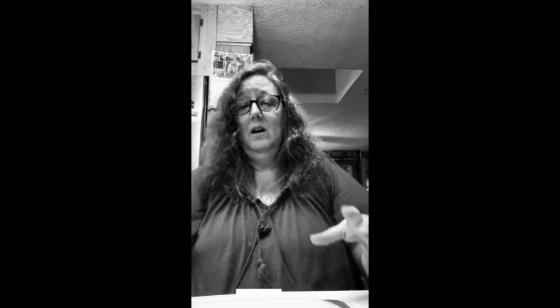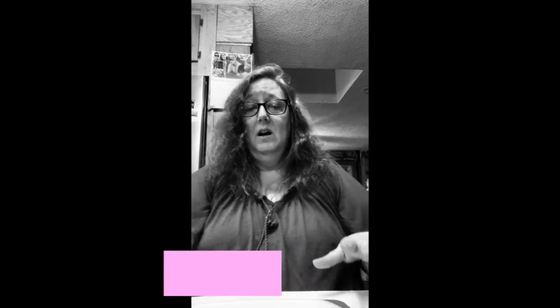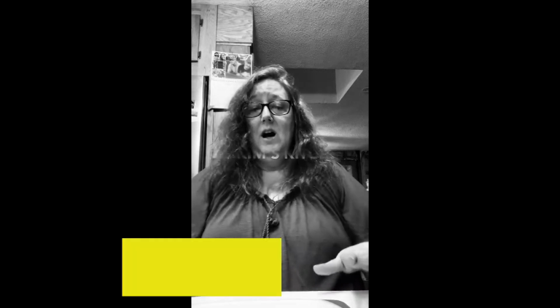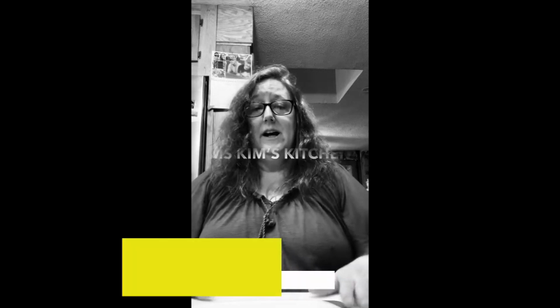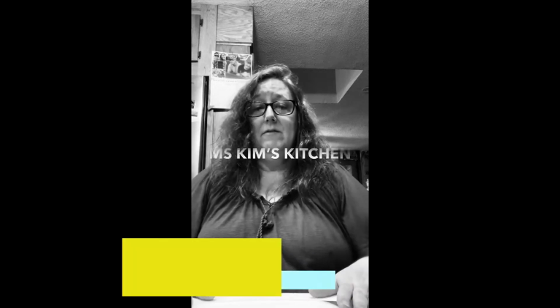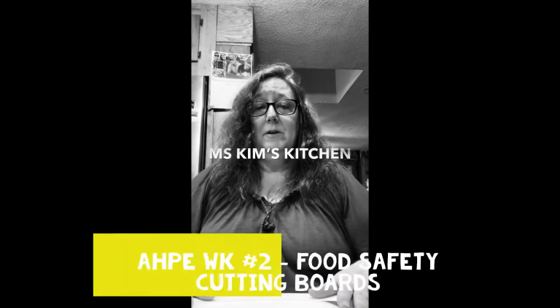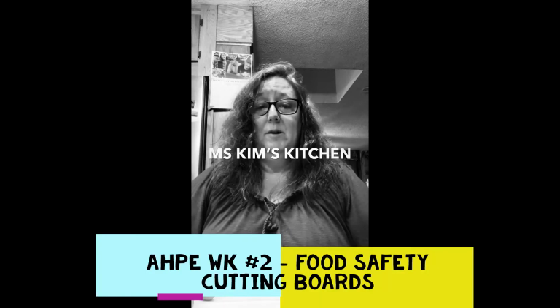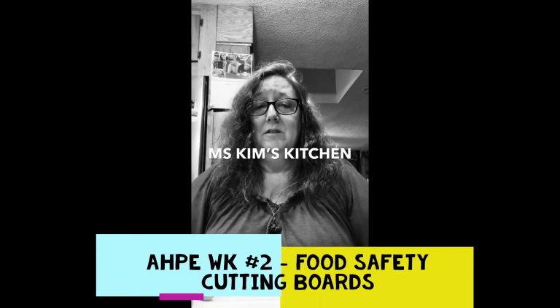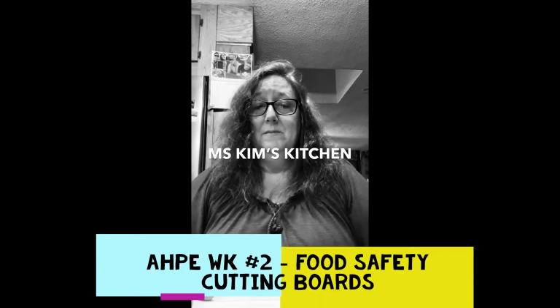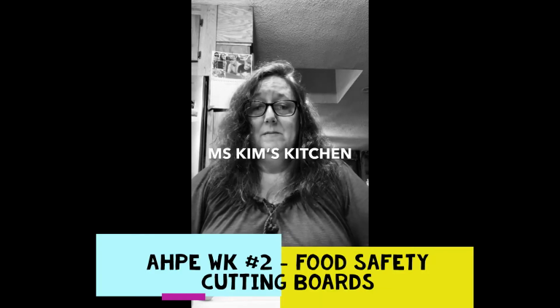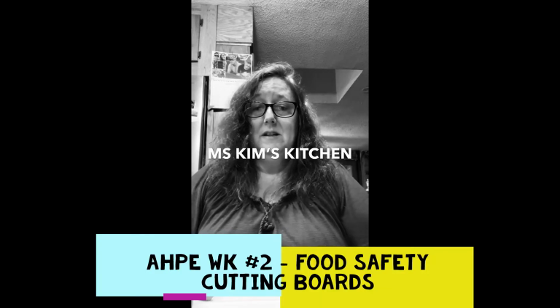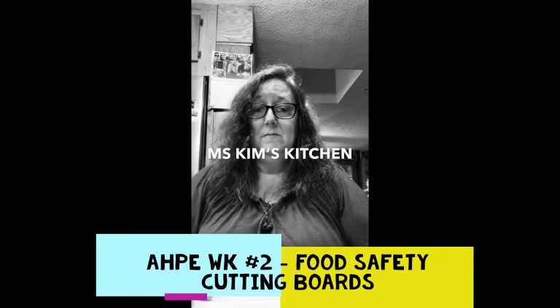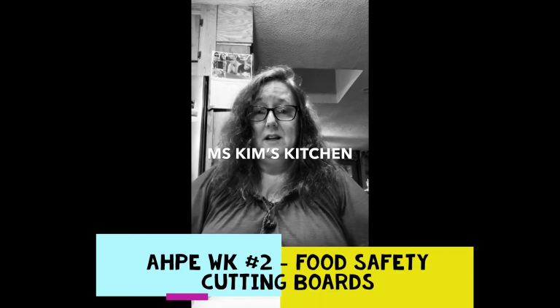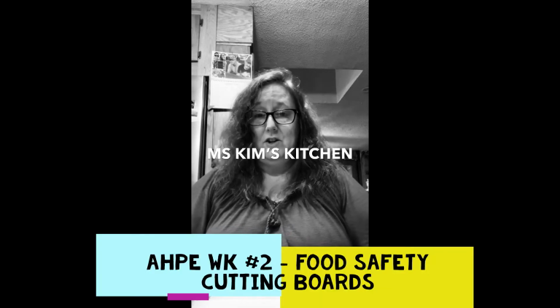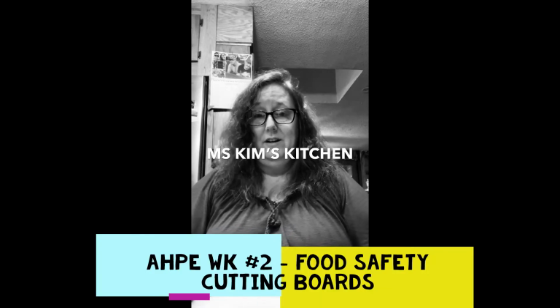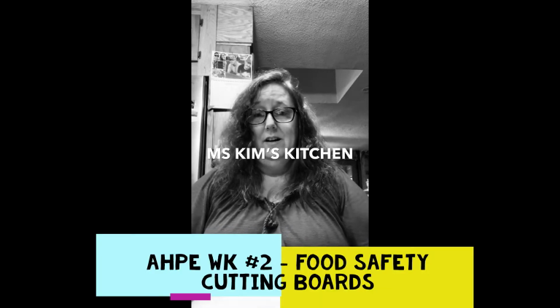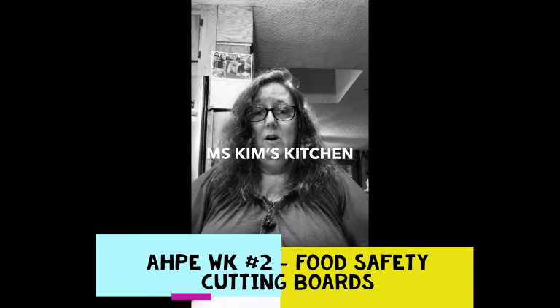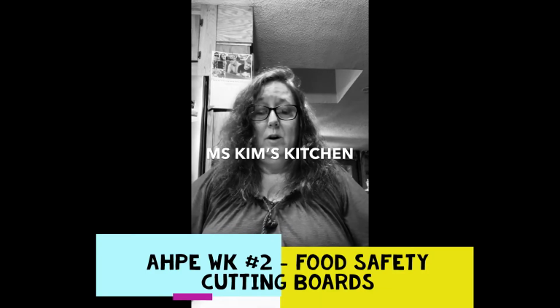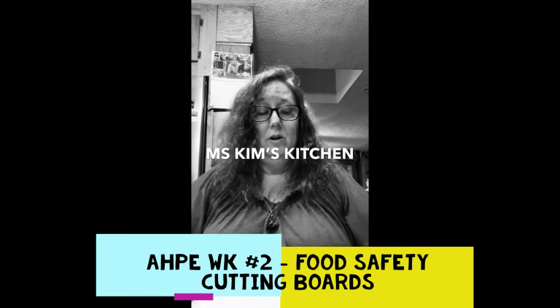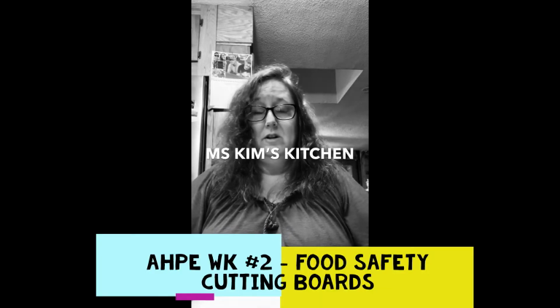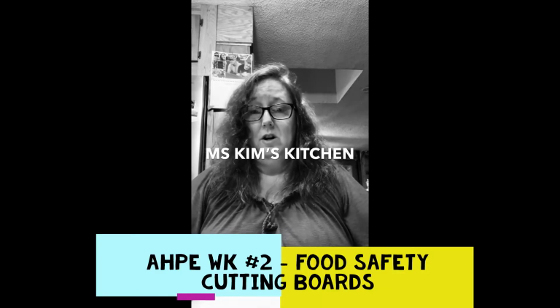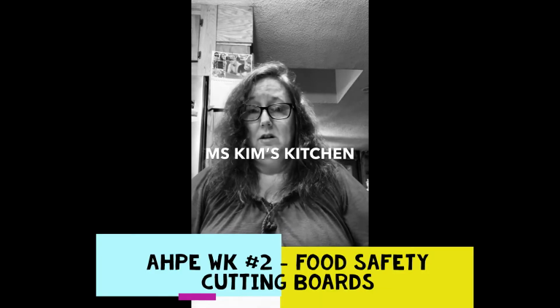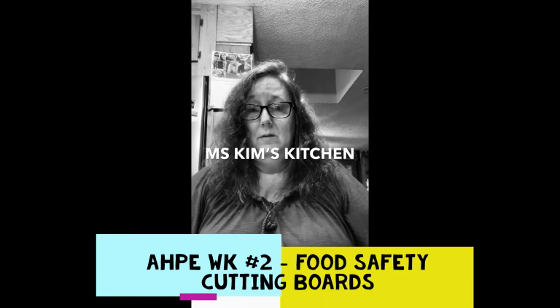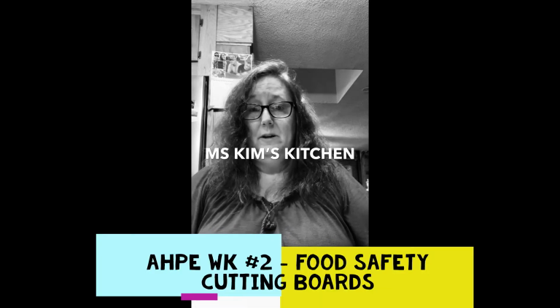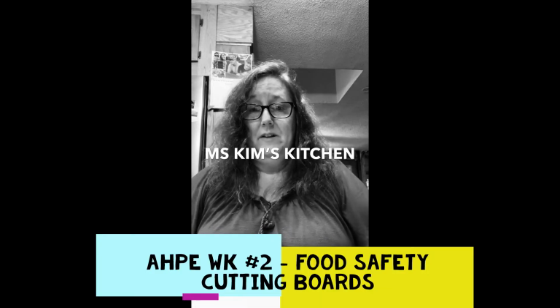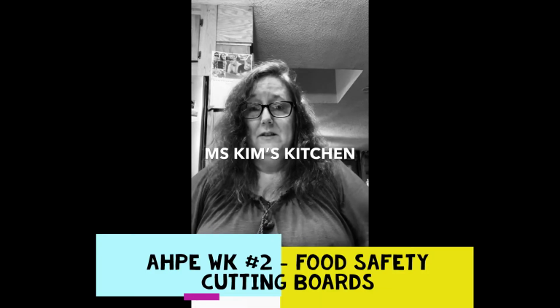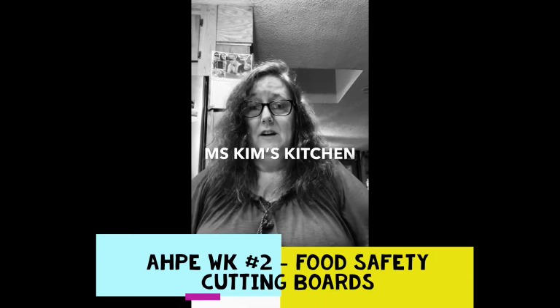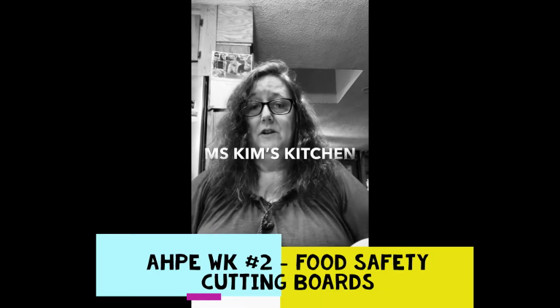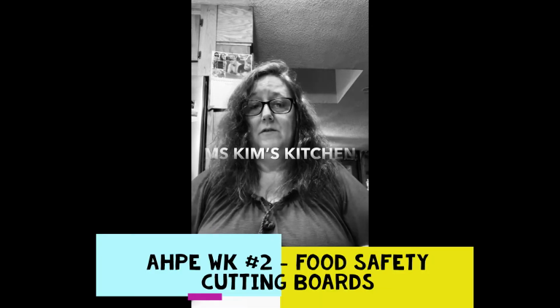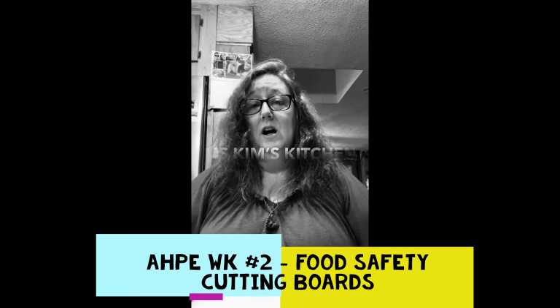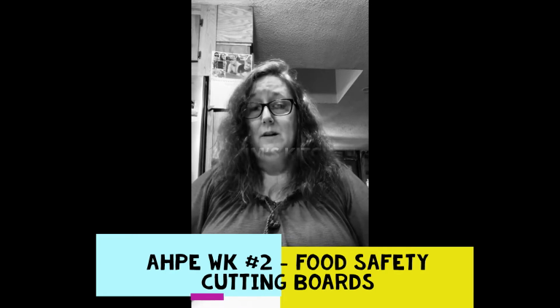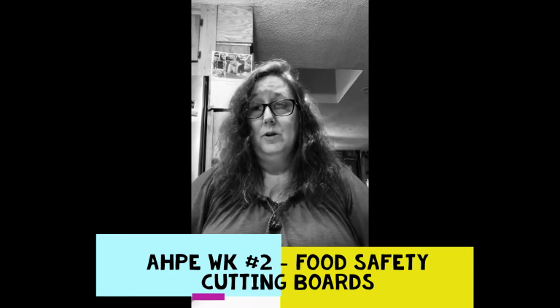Hi, everybody. Welcome to Ms. Kim's Kitchen, where we're going to talk a little bit about the safety of cutting boards.